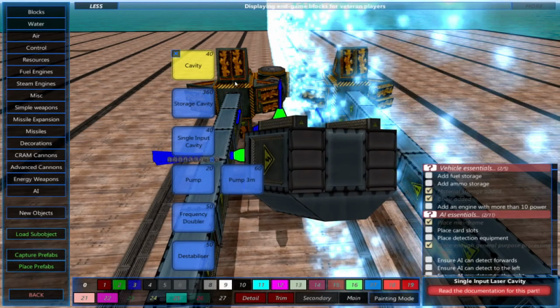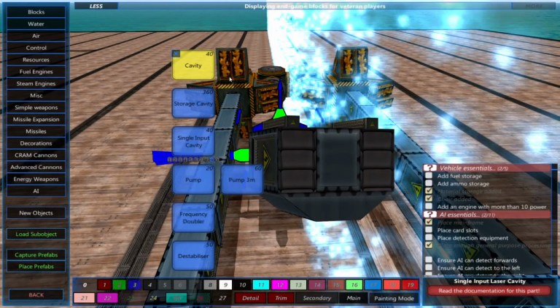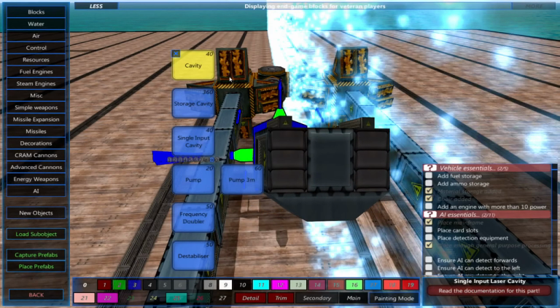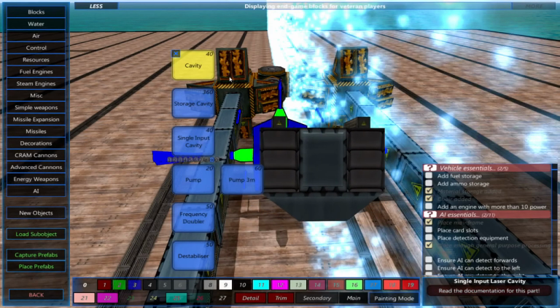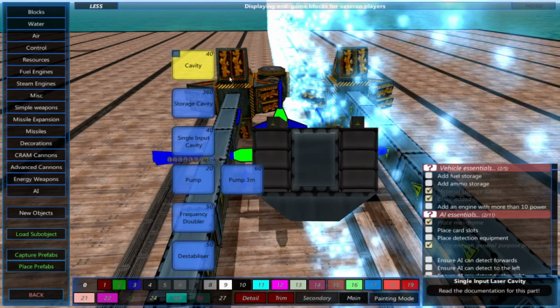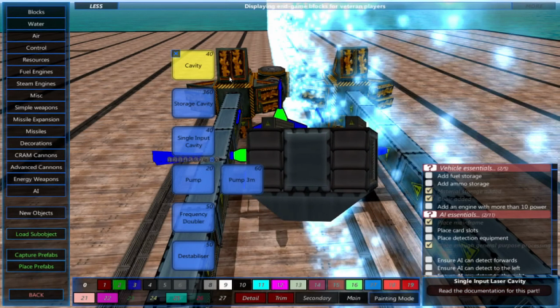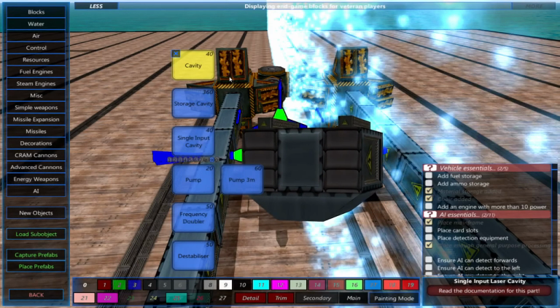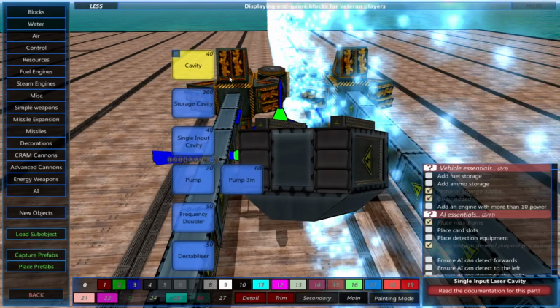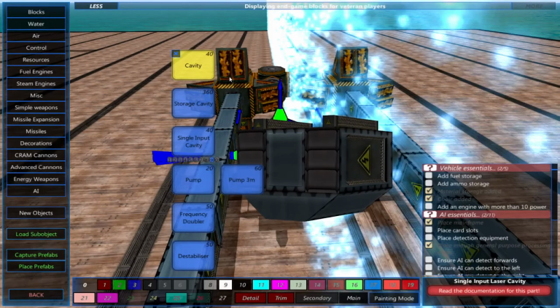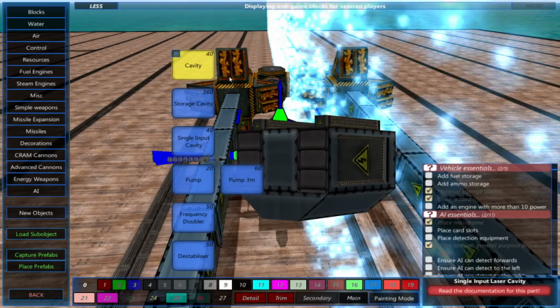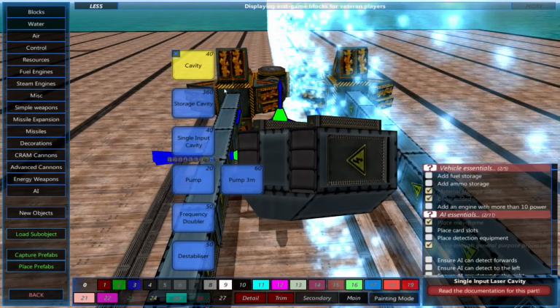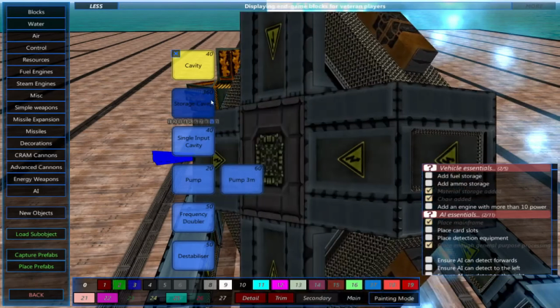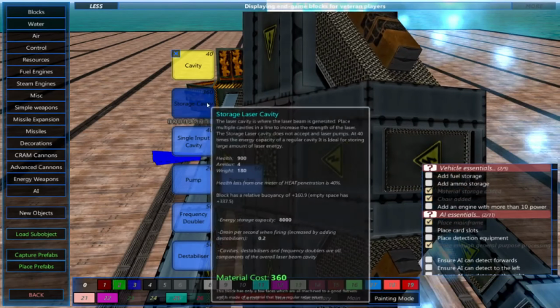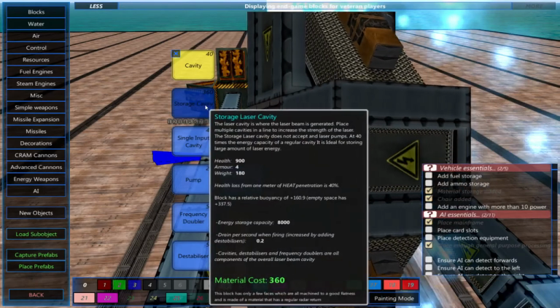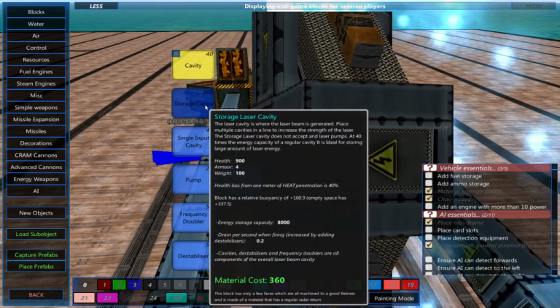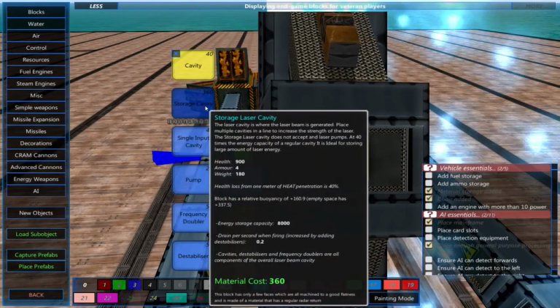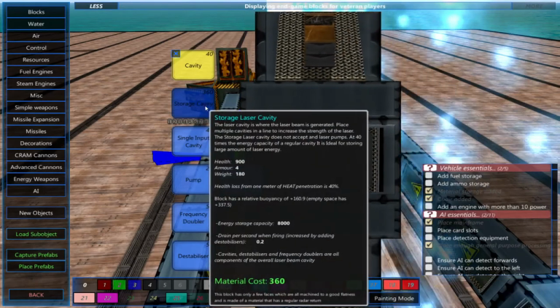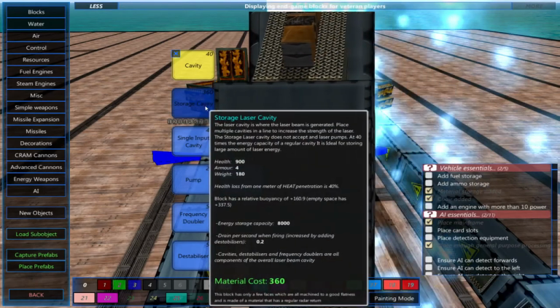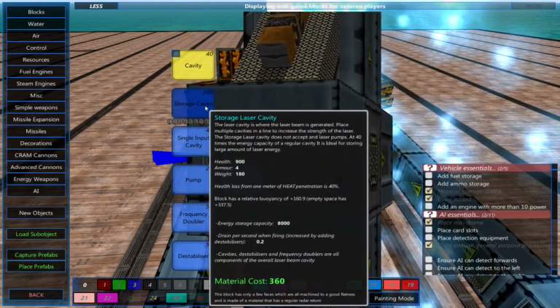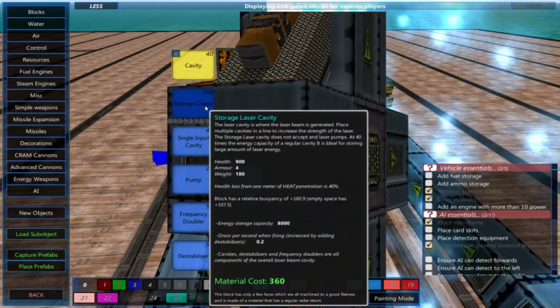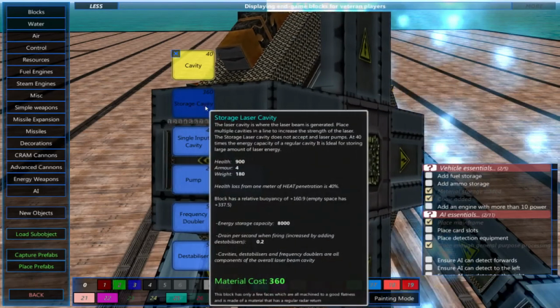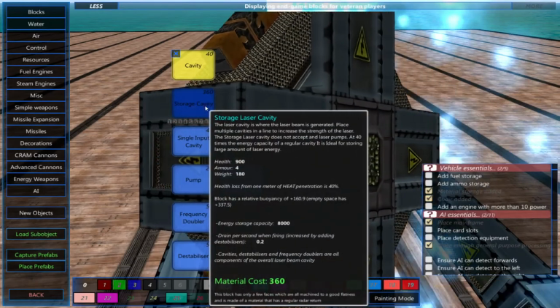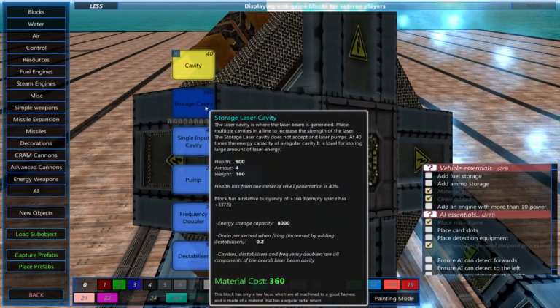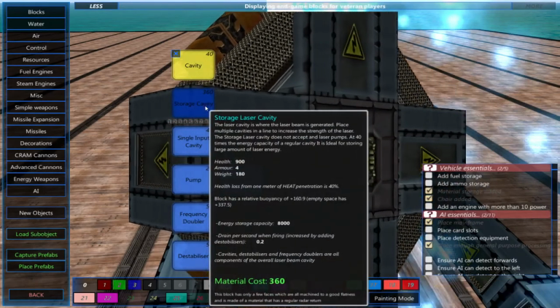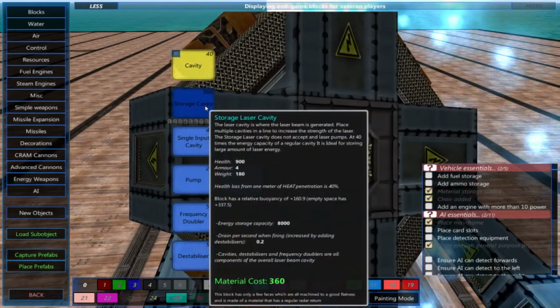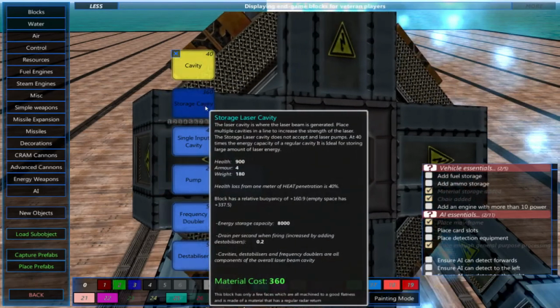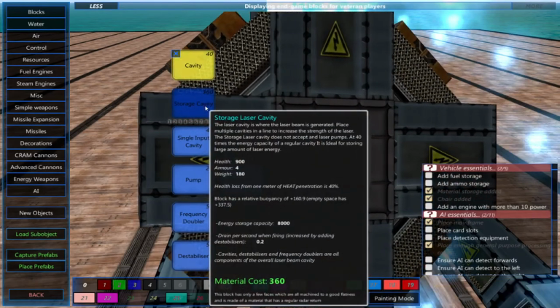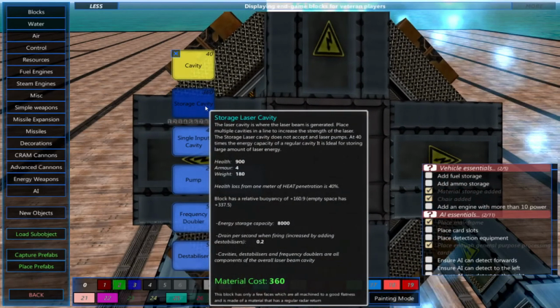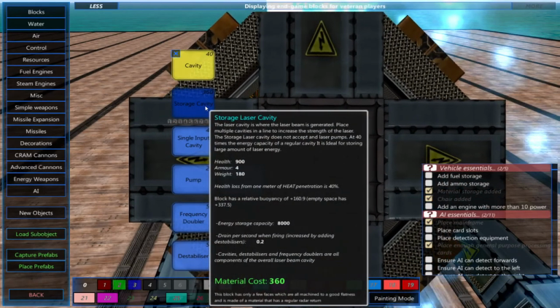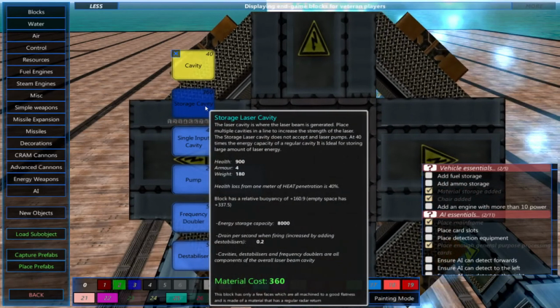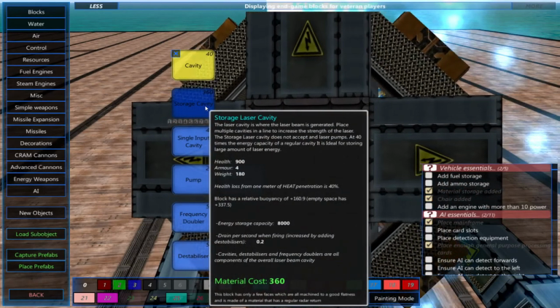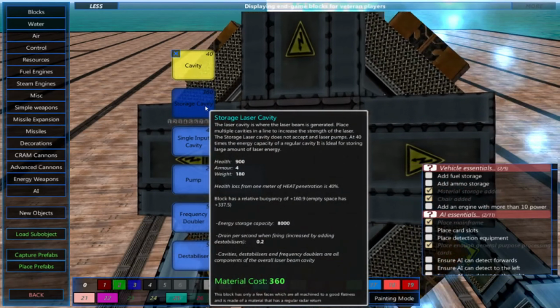The storage cavity stores 40 times the energy capacity of the regular cavities, but the laser pumps can't connect to it.